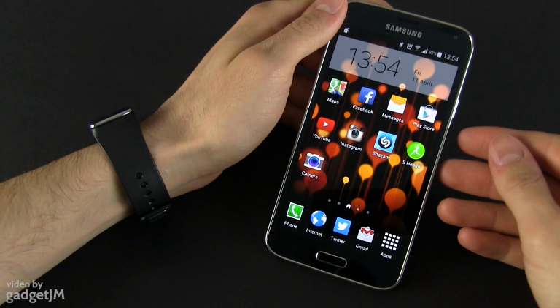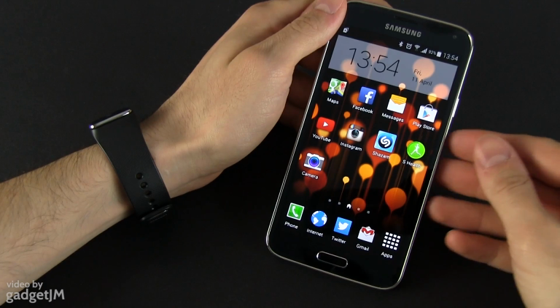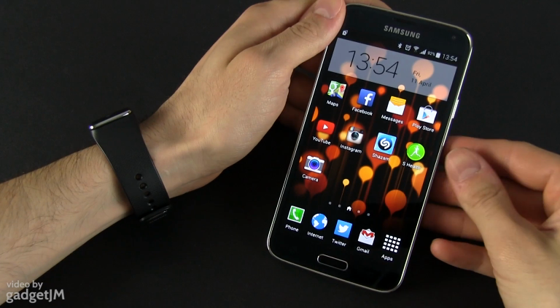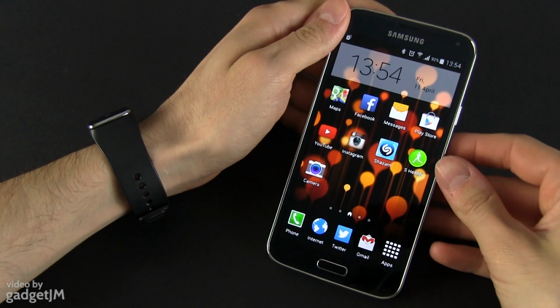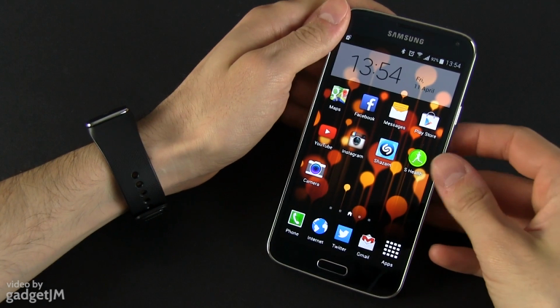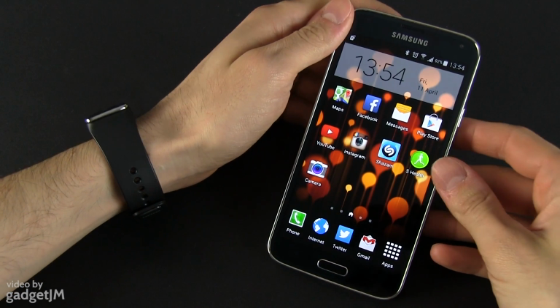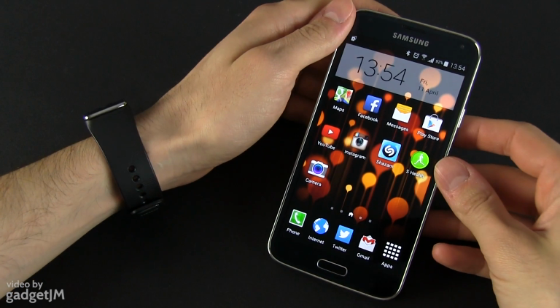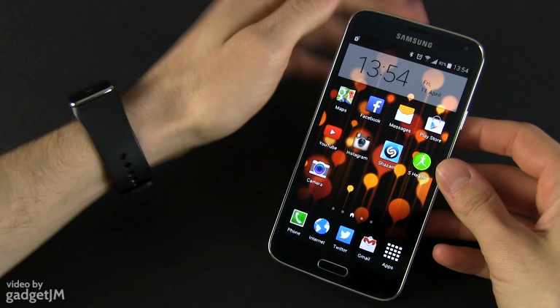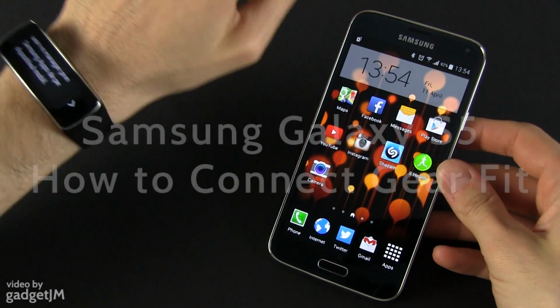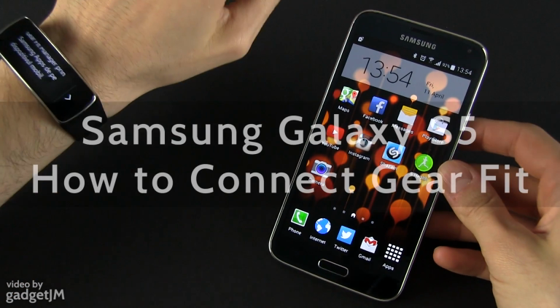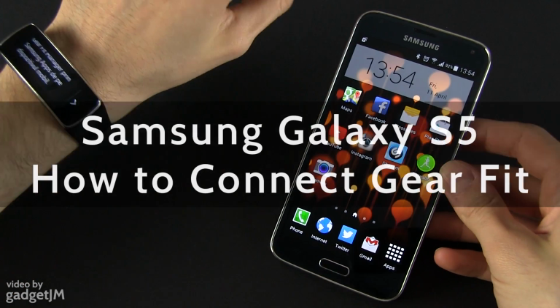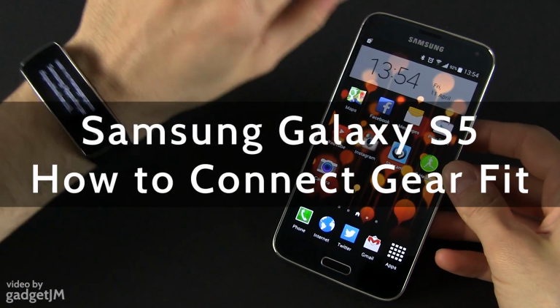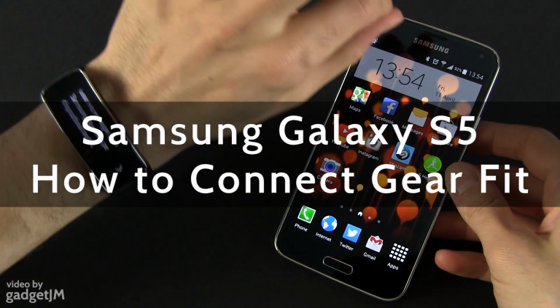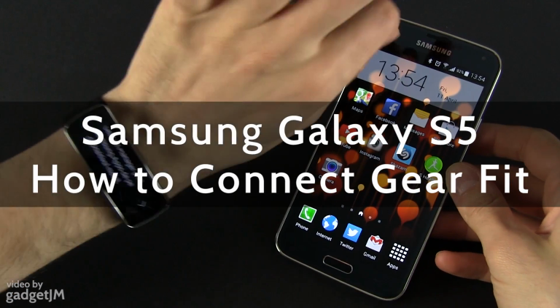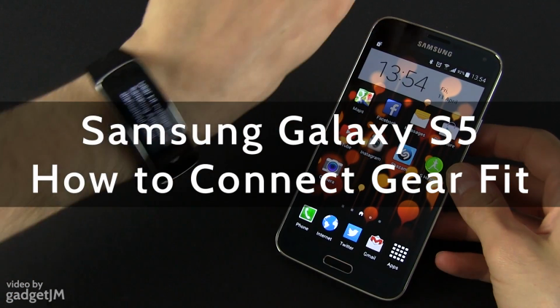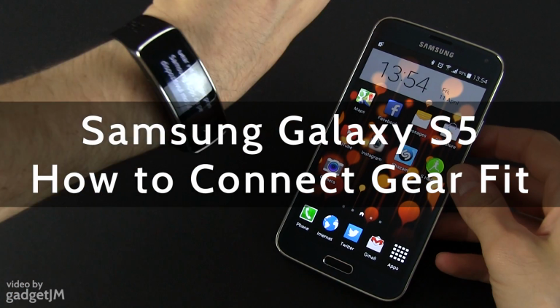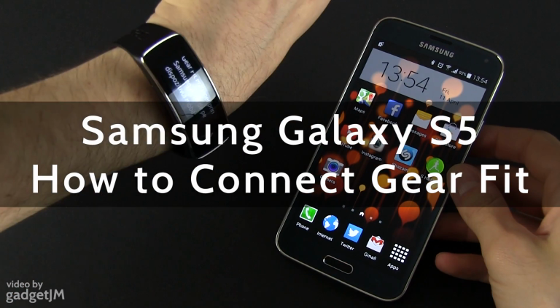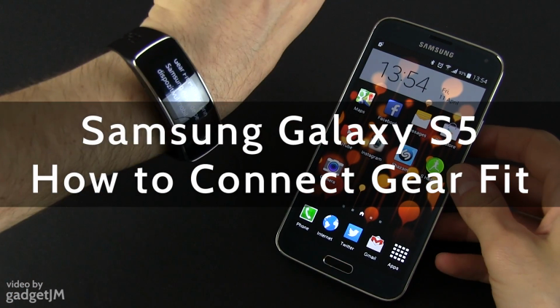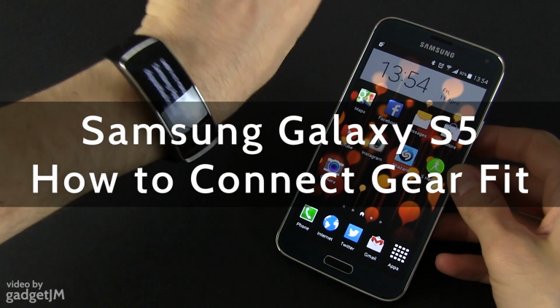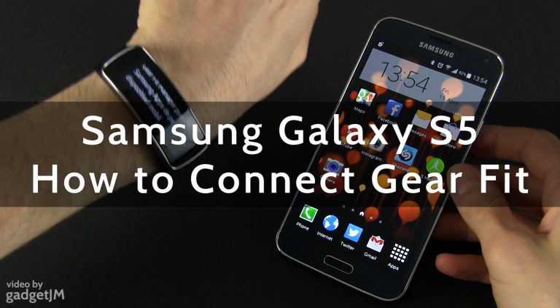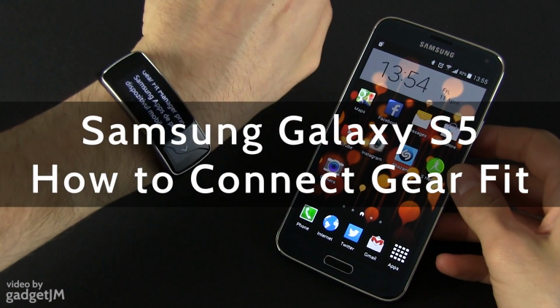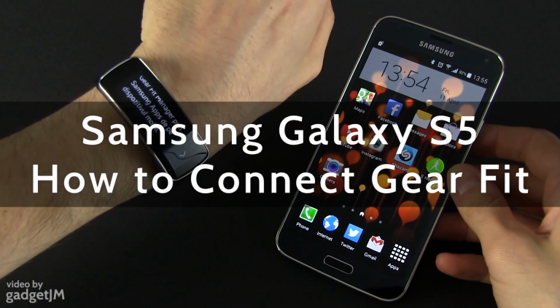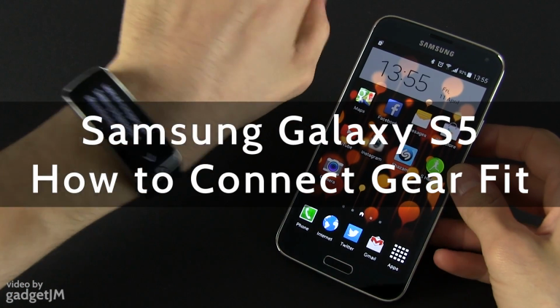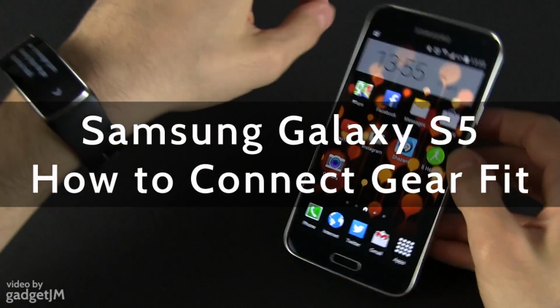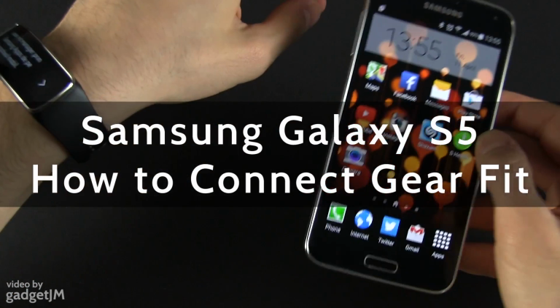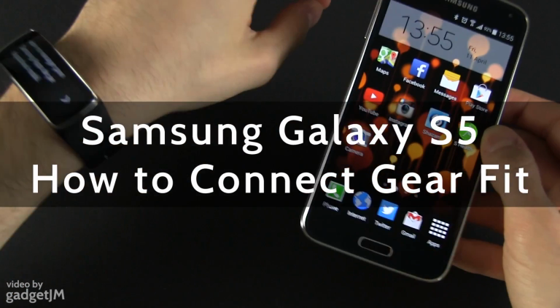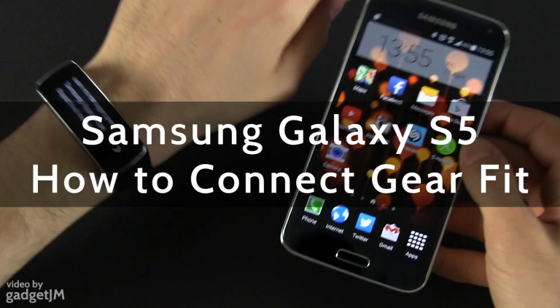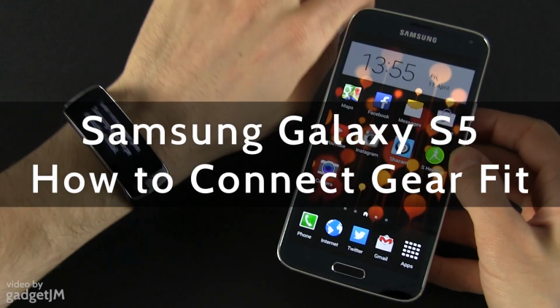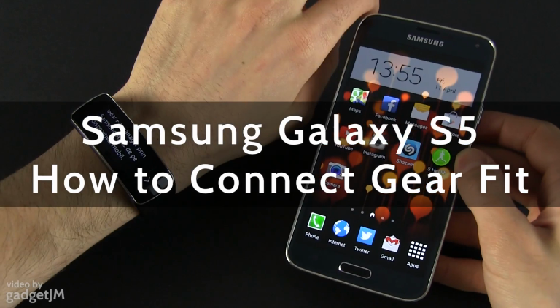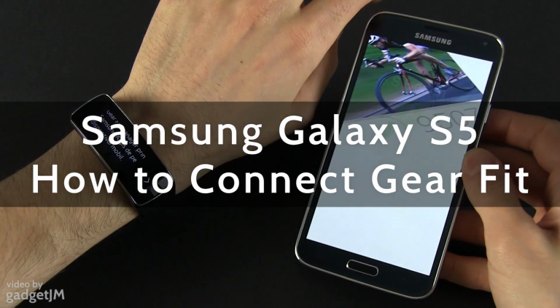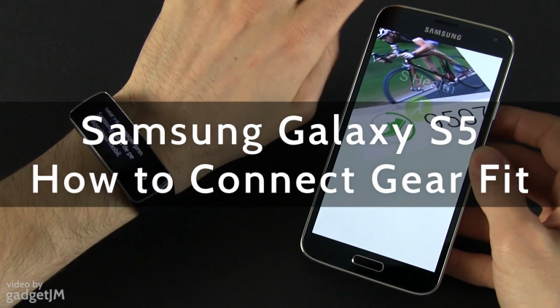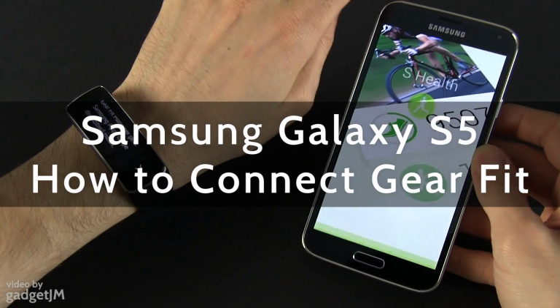Hey guys, Mike here, and in this video I'm going to show you how to connect the Gear Fit to the Samsung Galaxy S5.